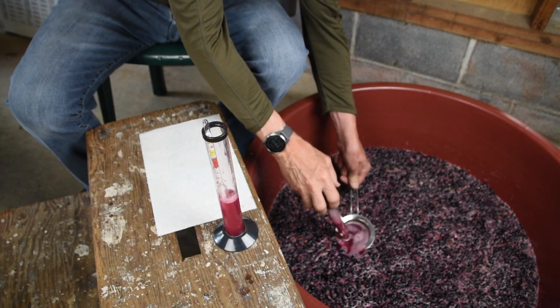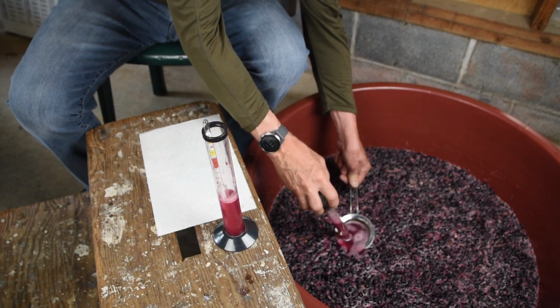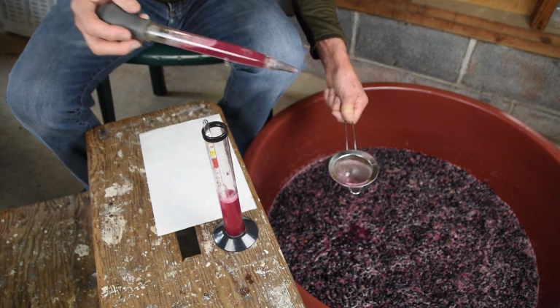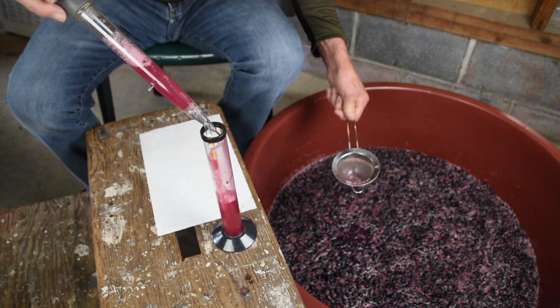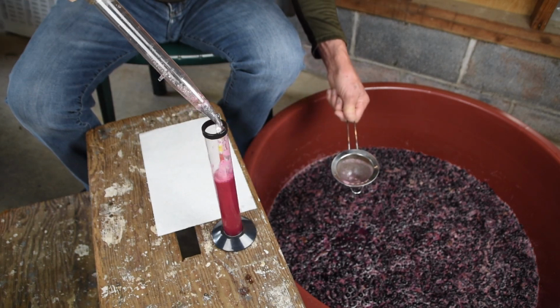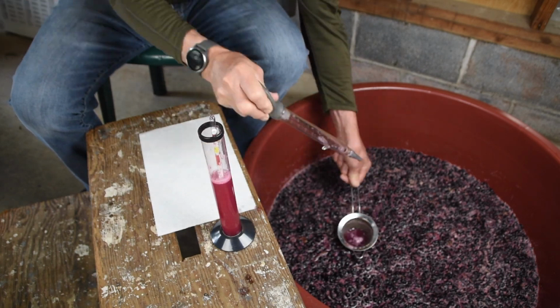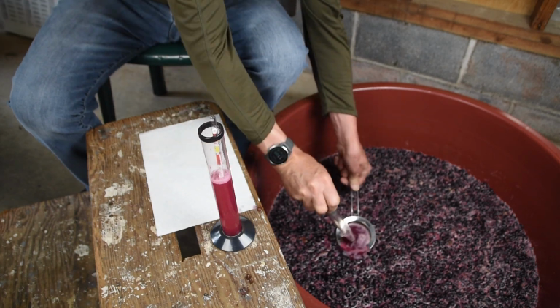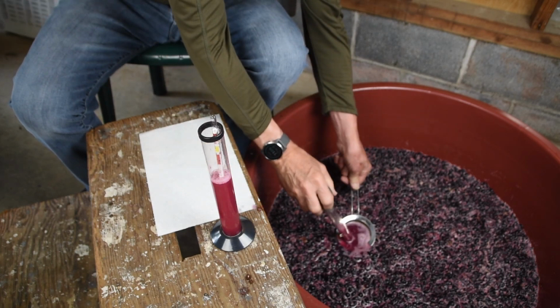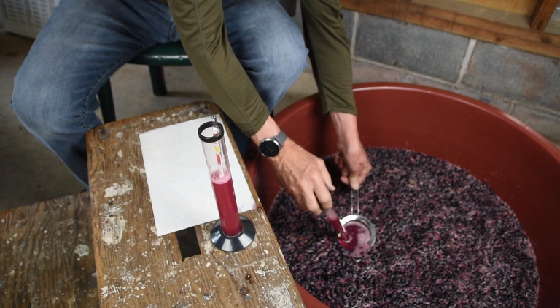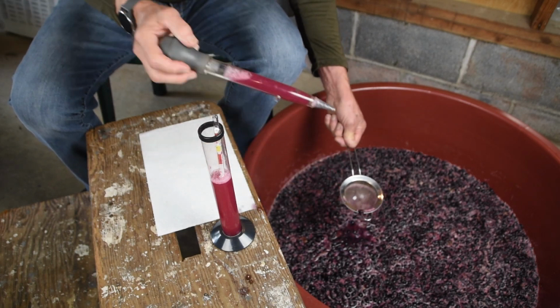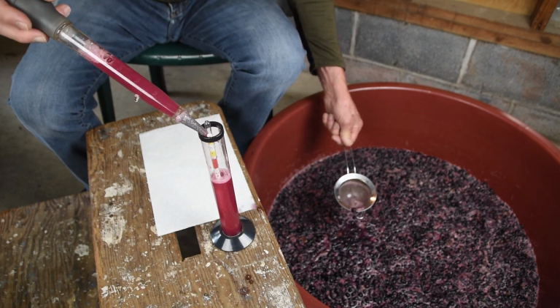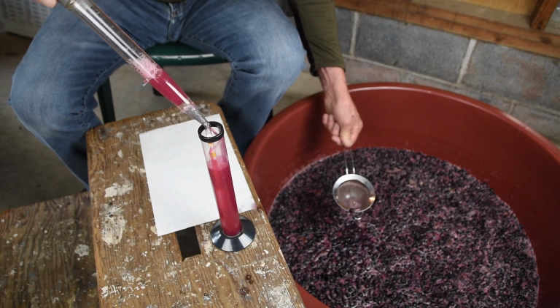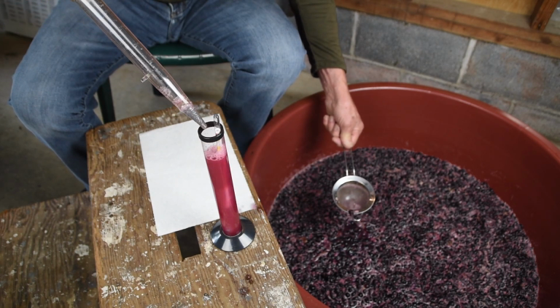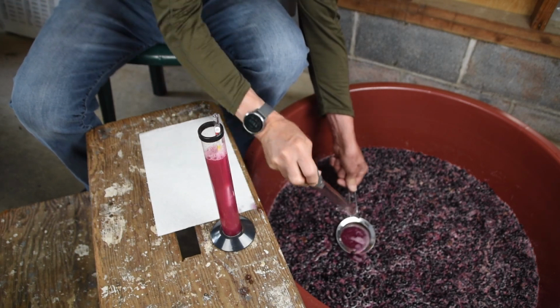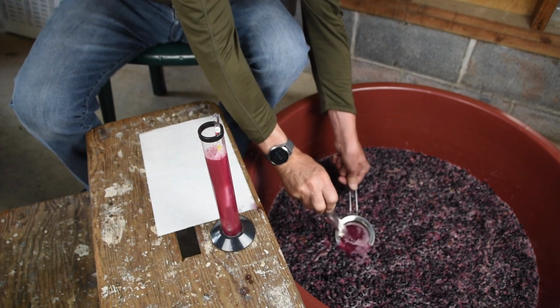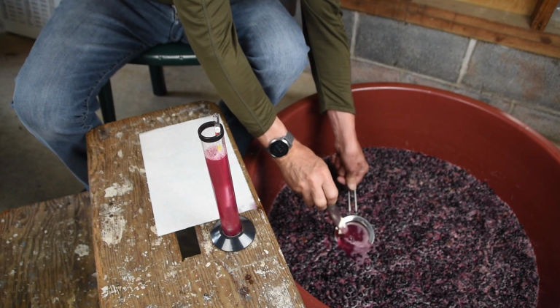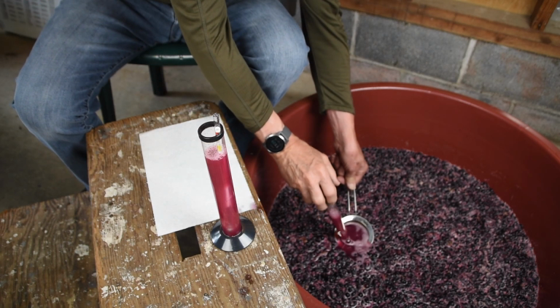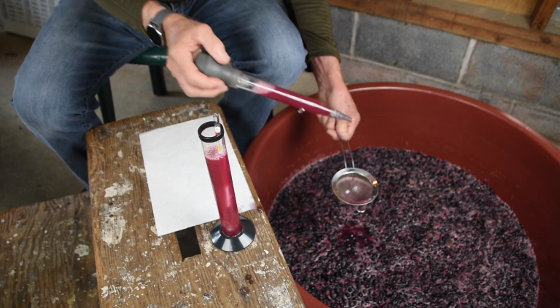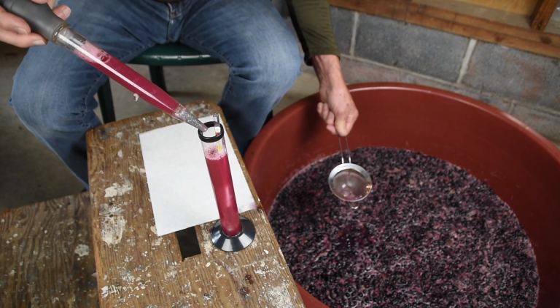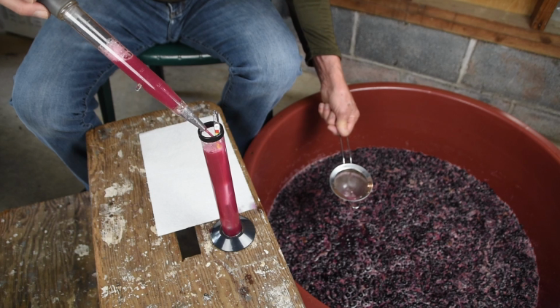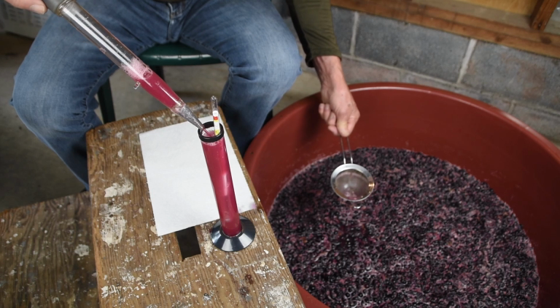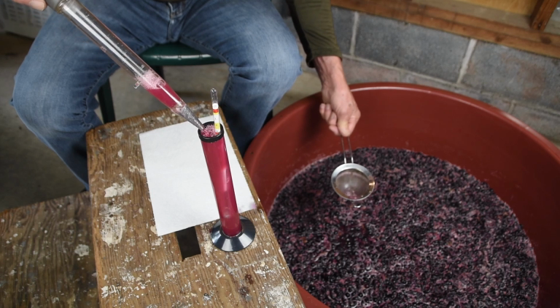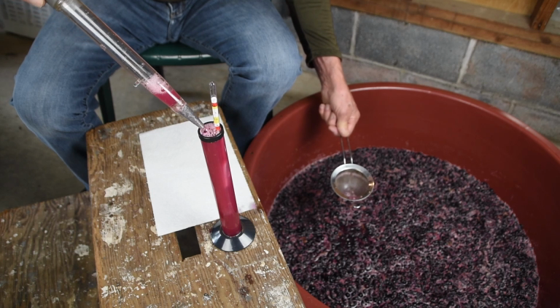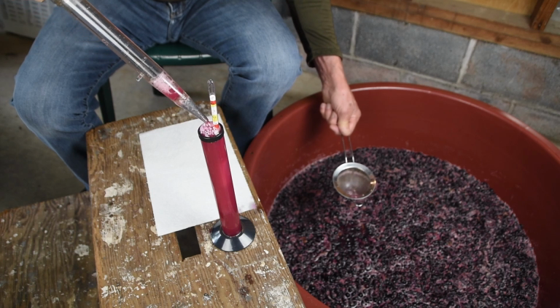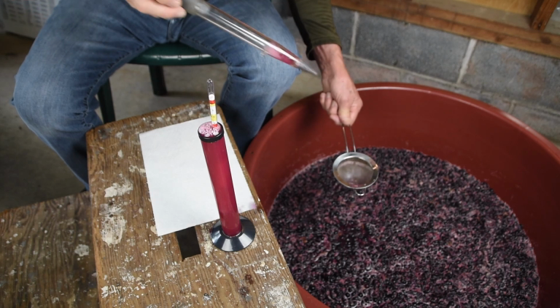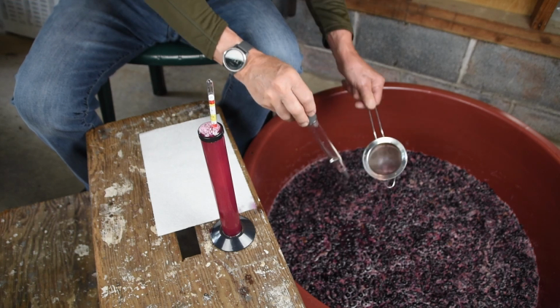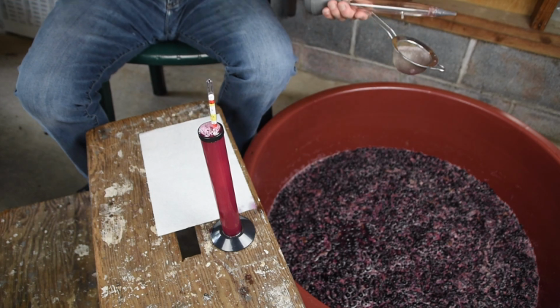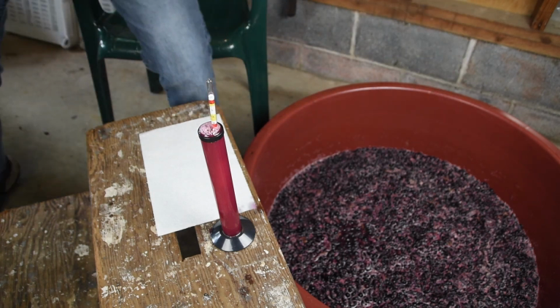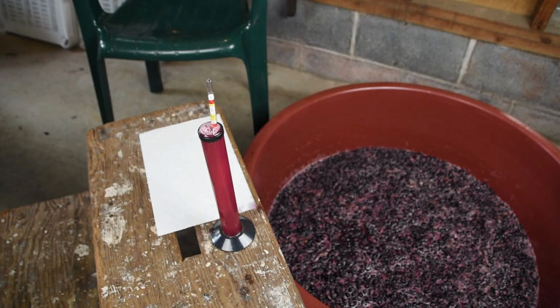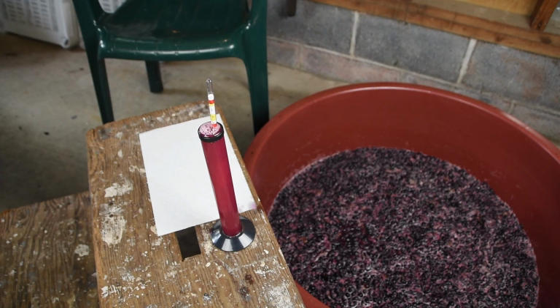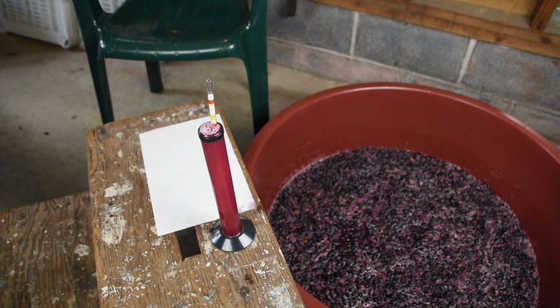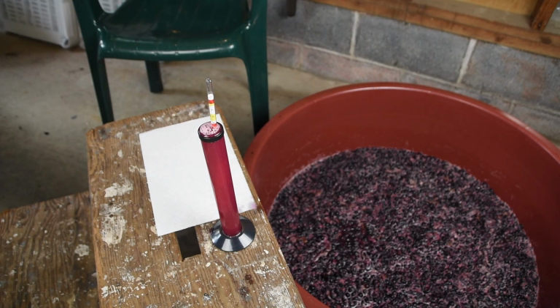For wines that are fermenting on skins, a good way to get just wine is to use a strainer and turkey baster.